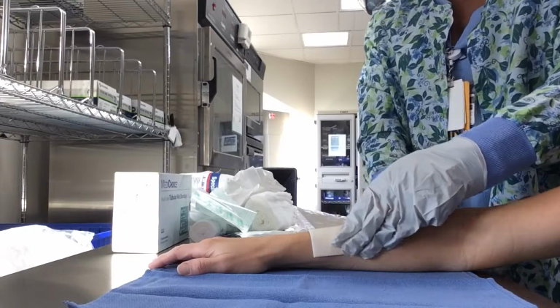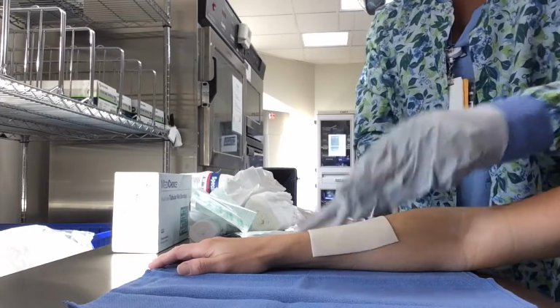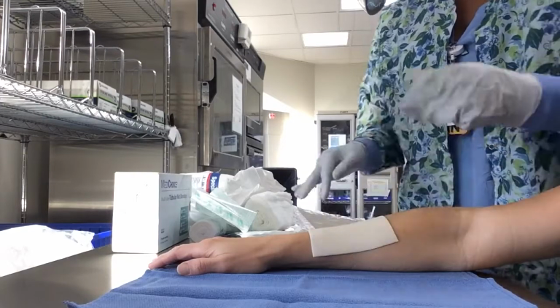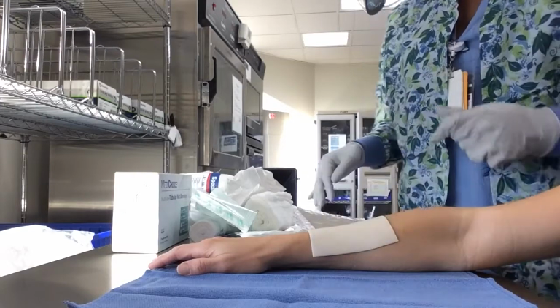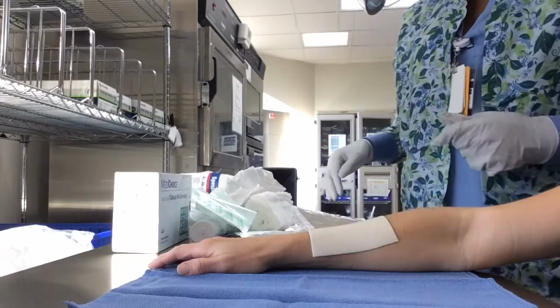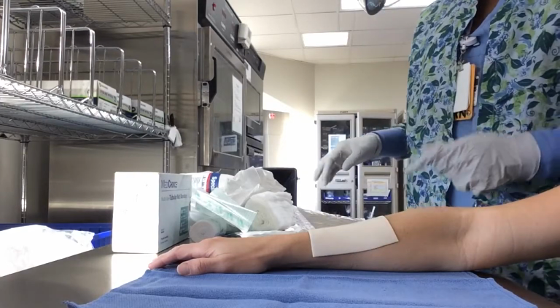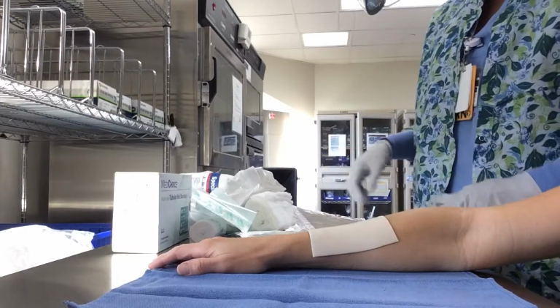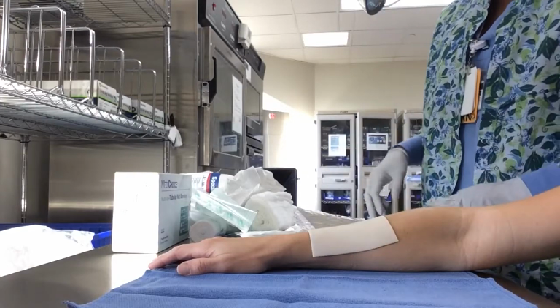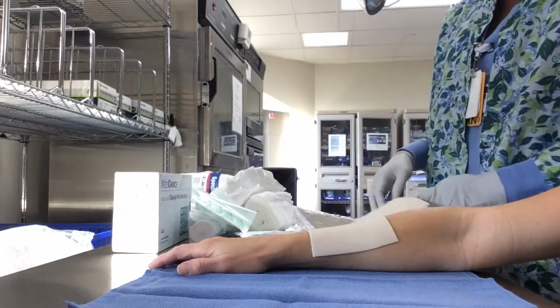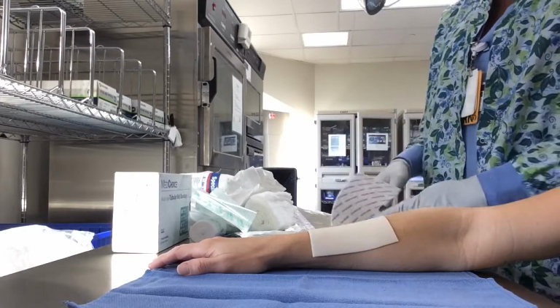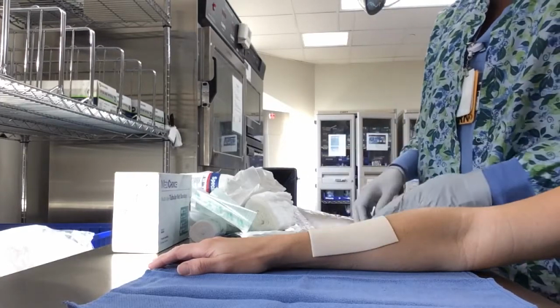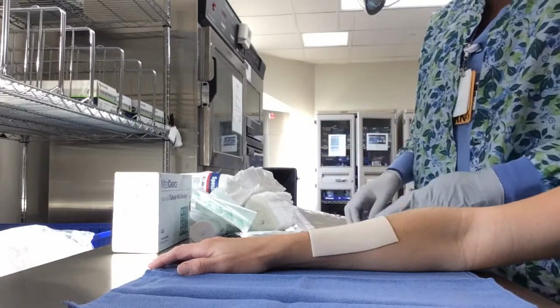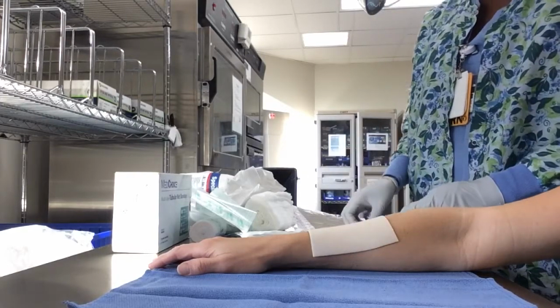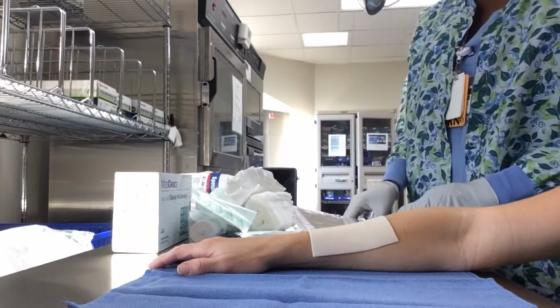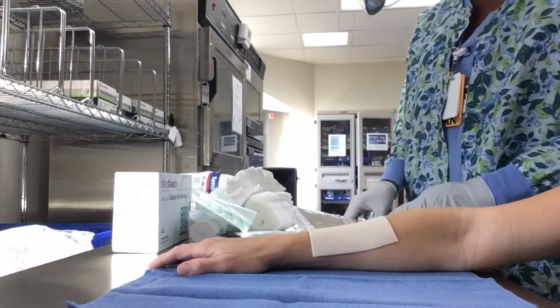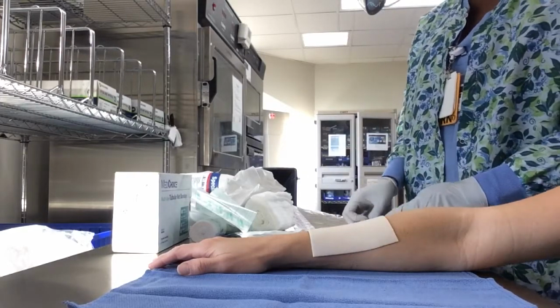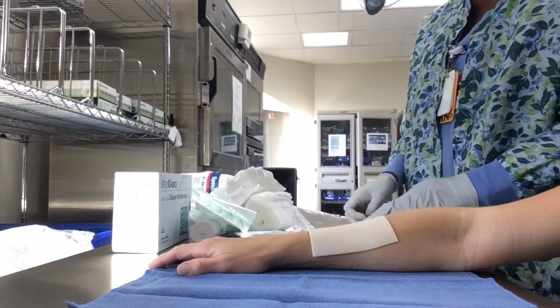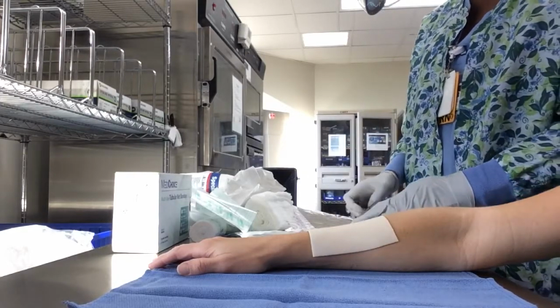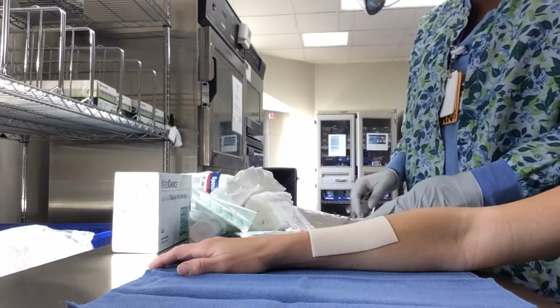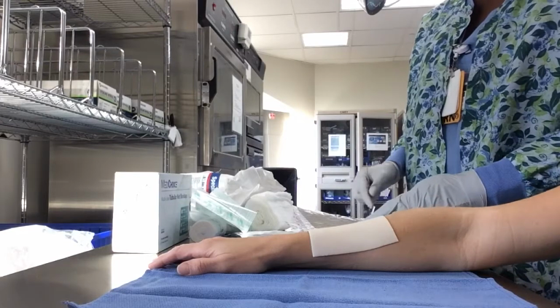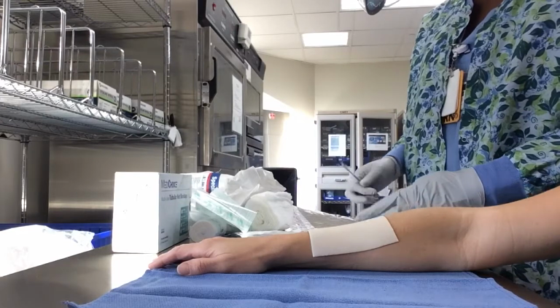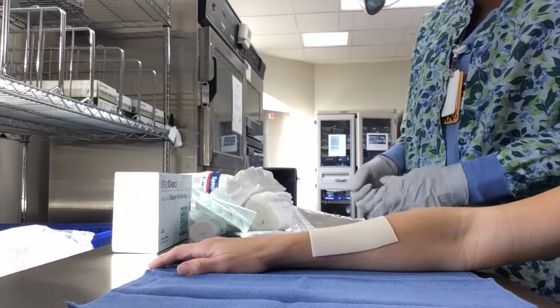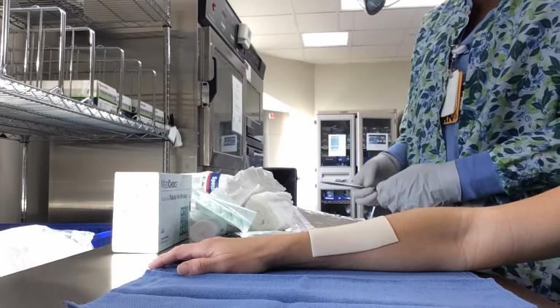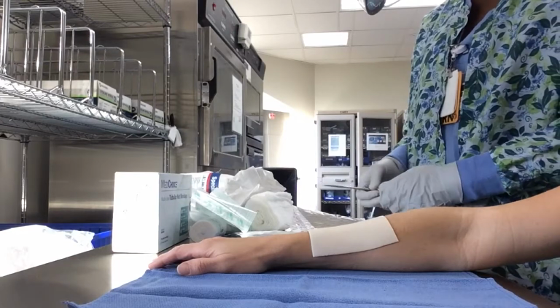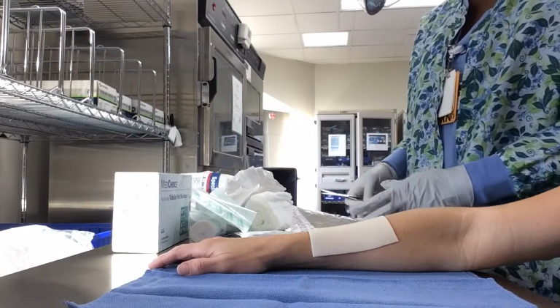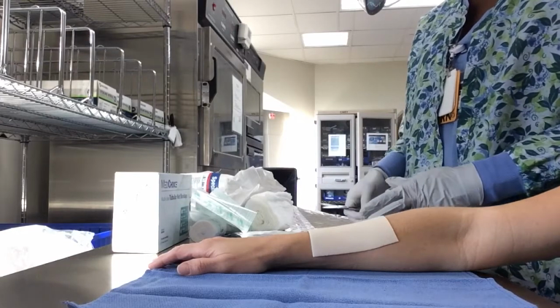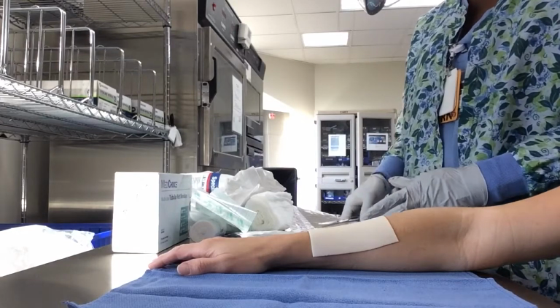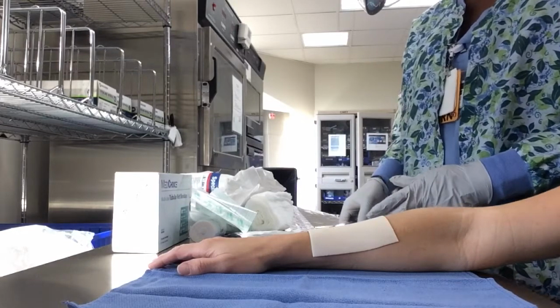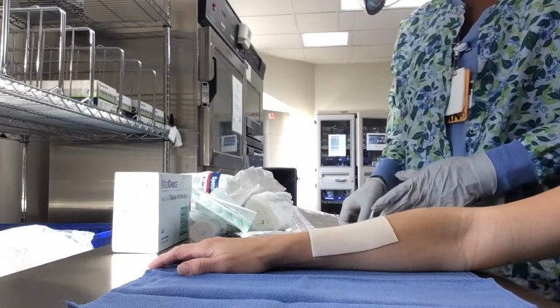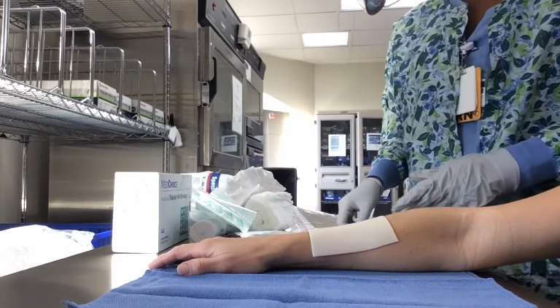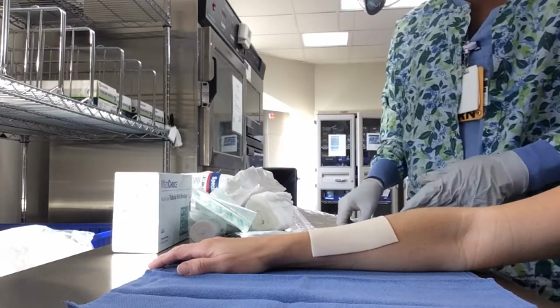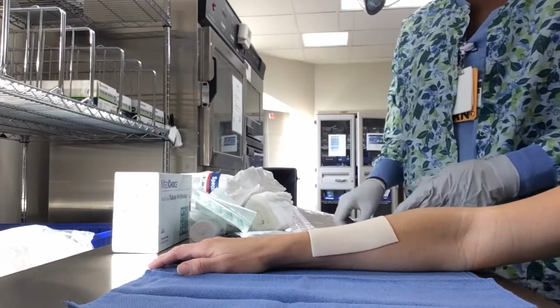Then you would do your outer dressings, which could be cast padding, ace bandage, or stretch netting.